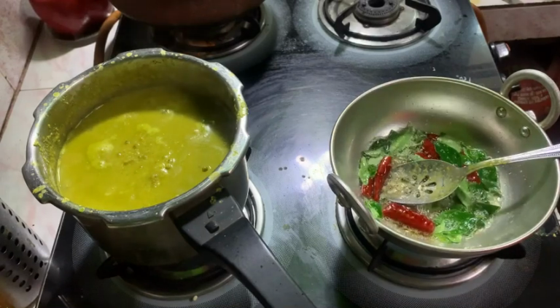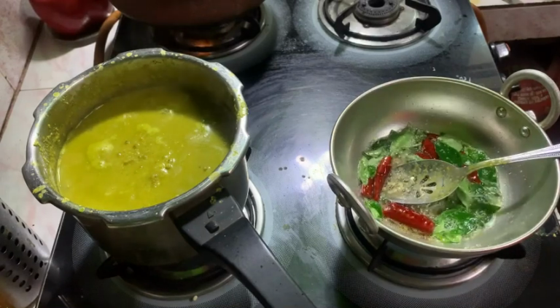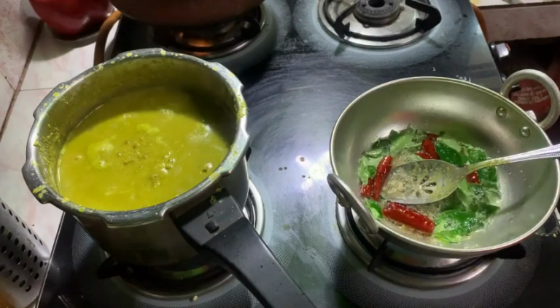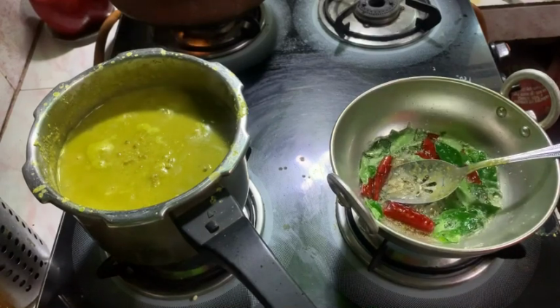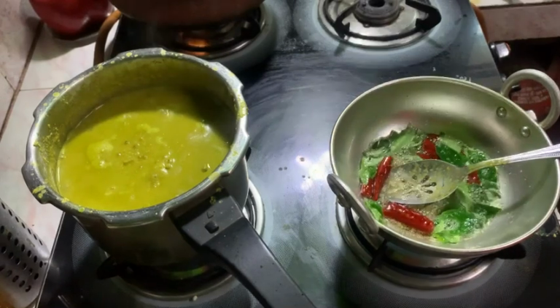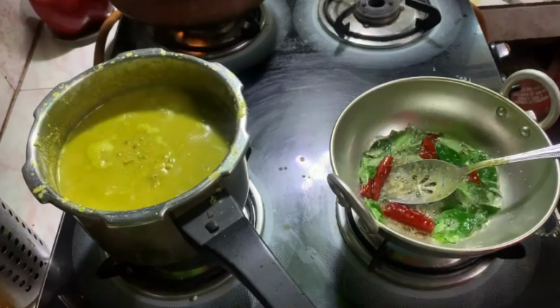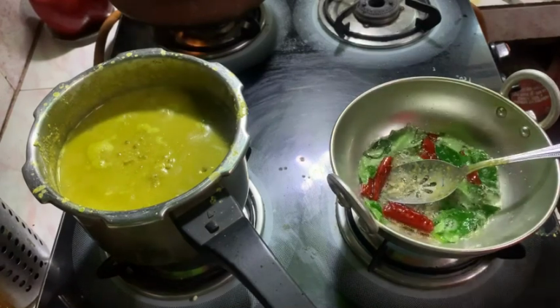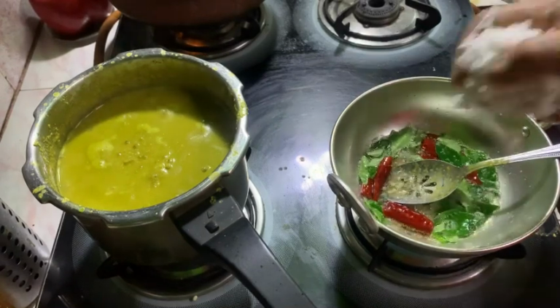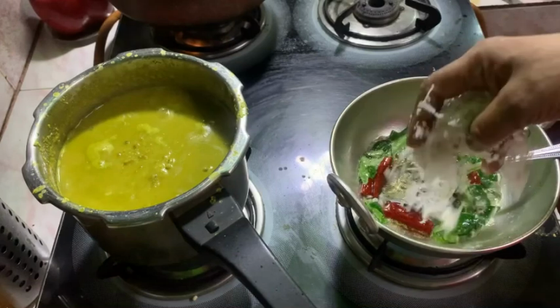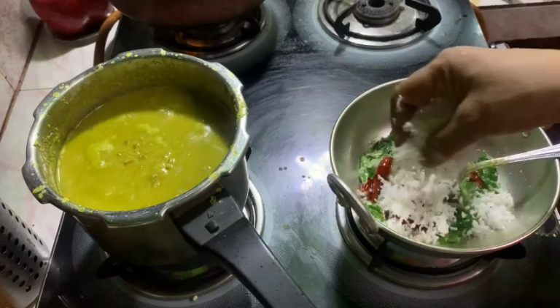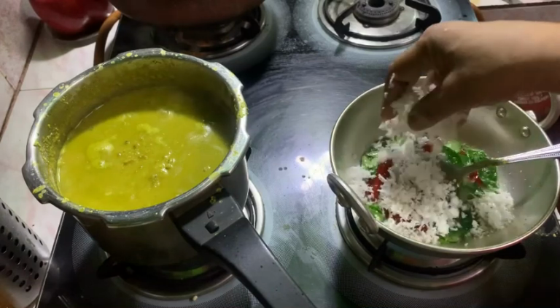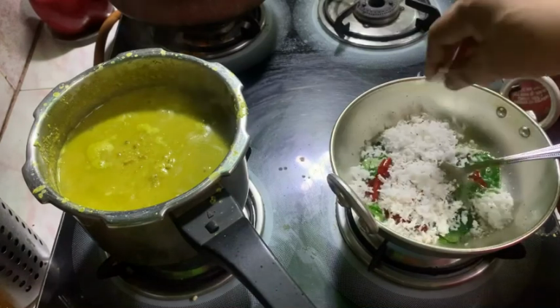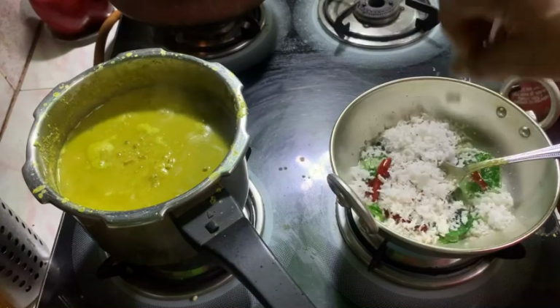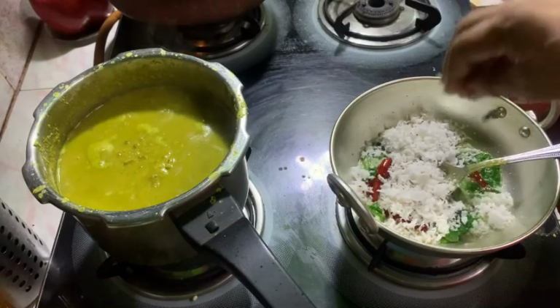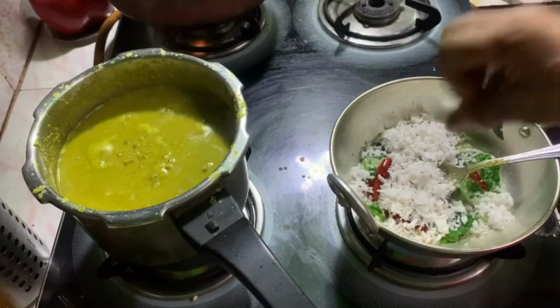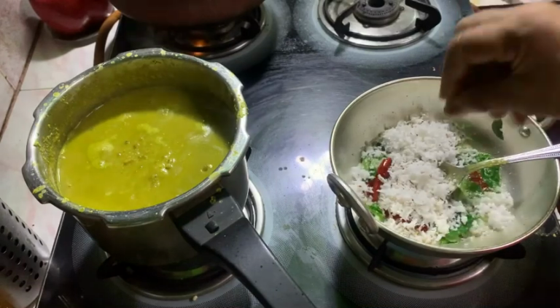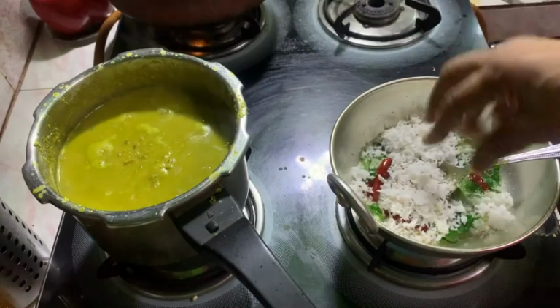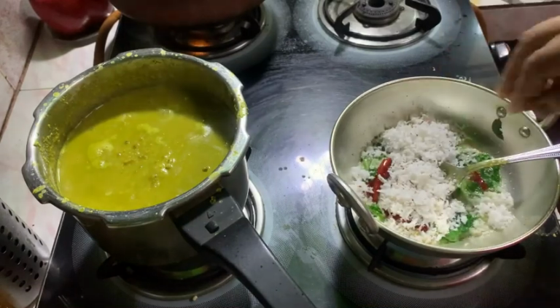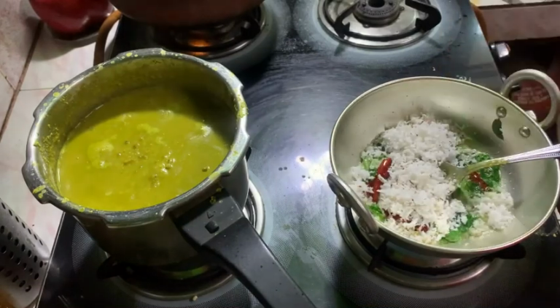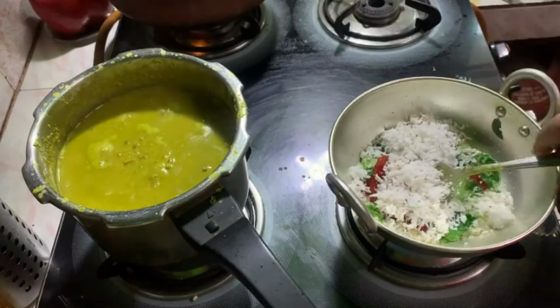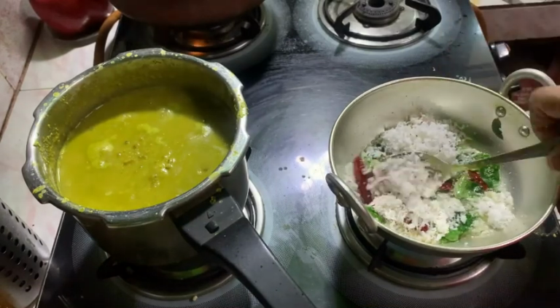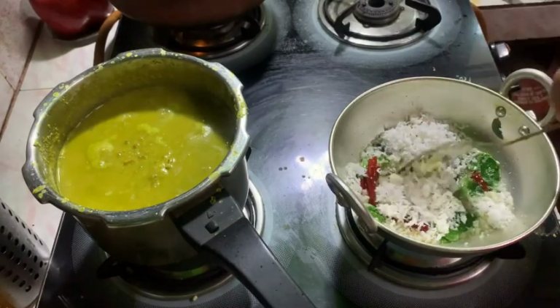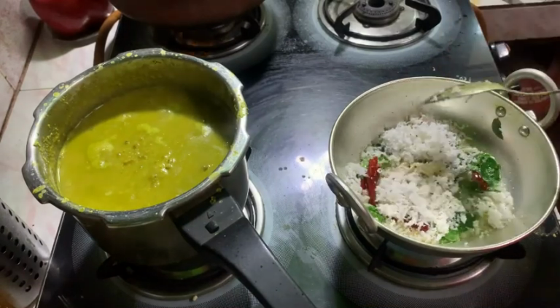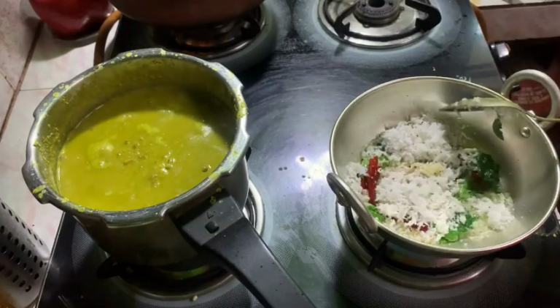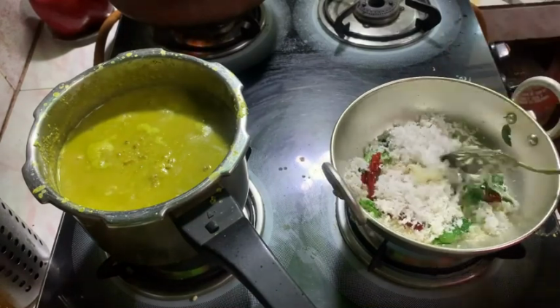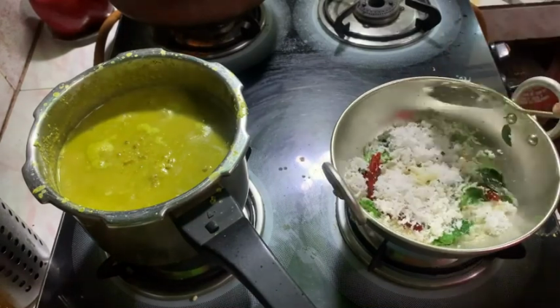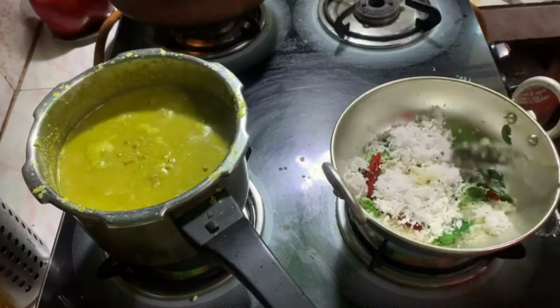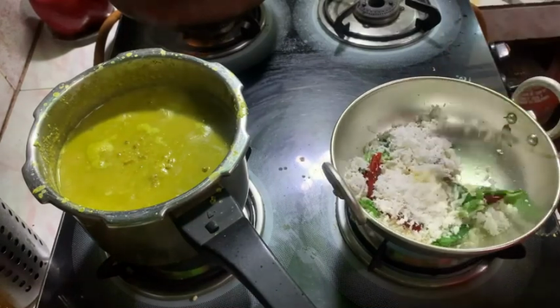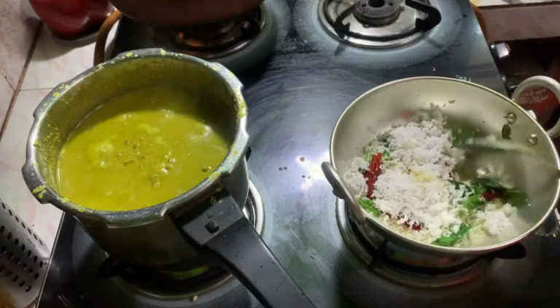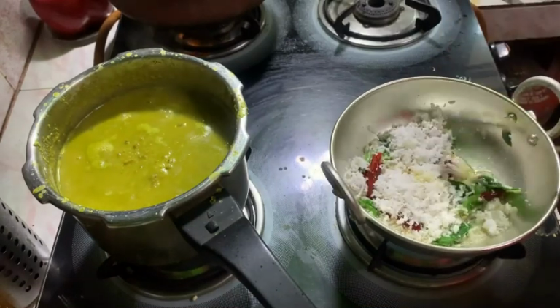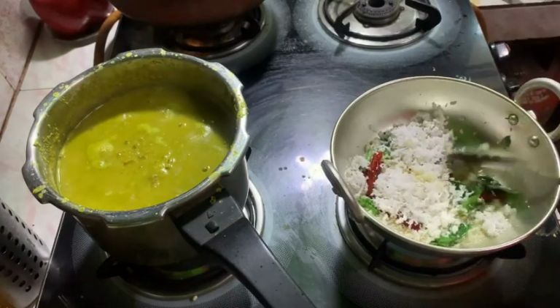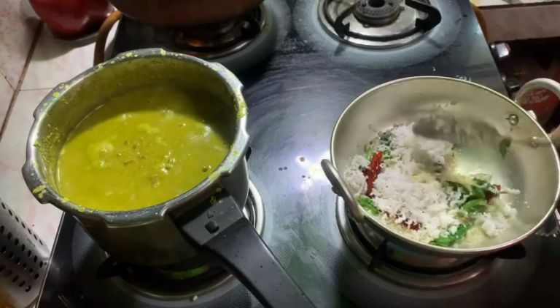I will be able to mix the rice a little bit. Put the rice a little bit in the pan.